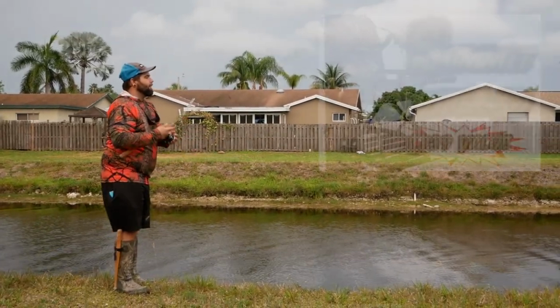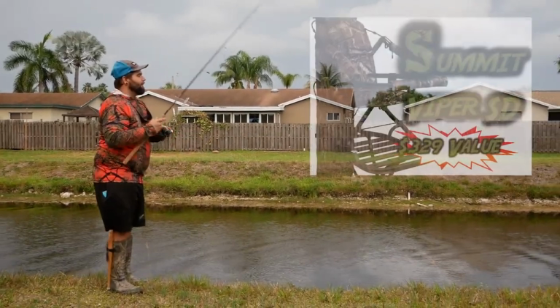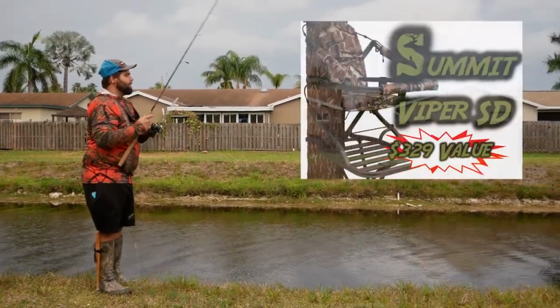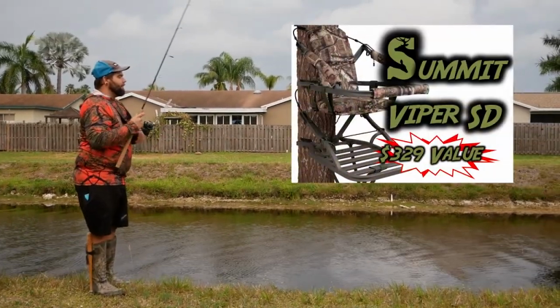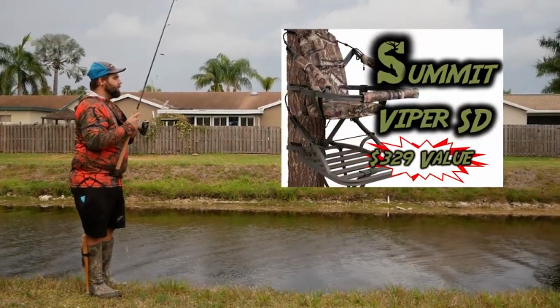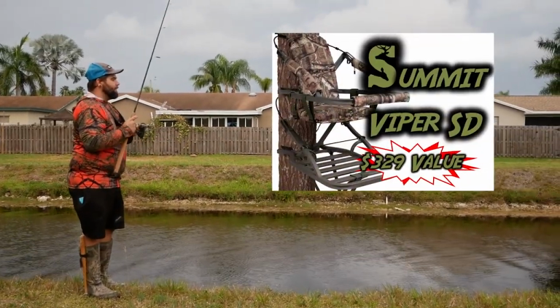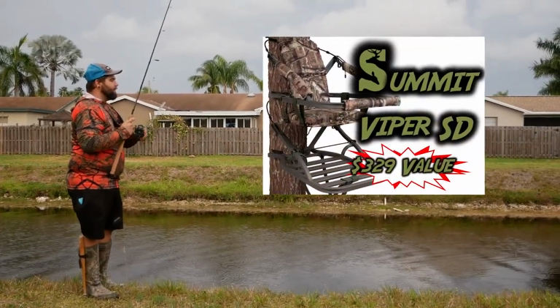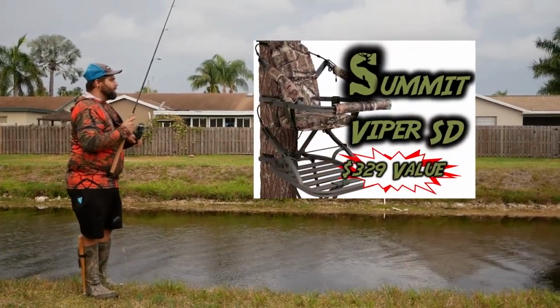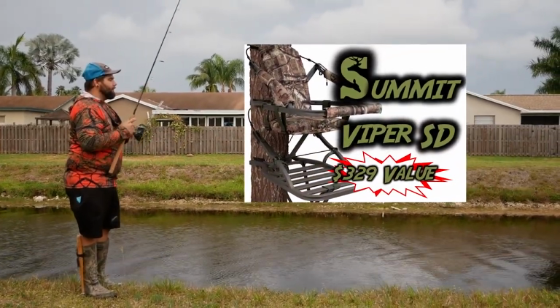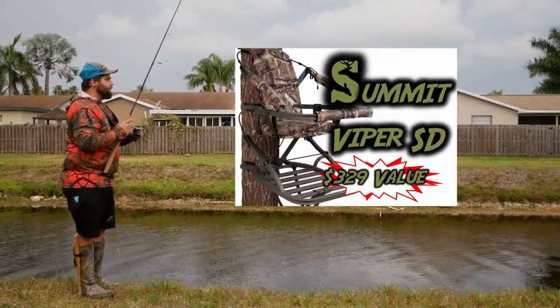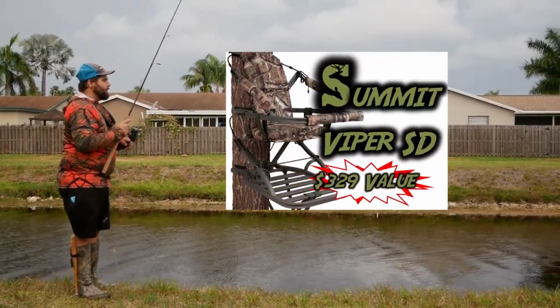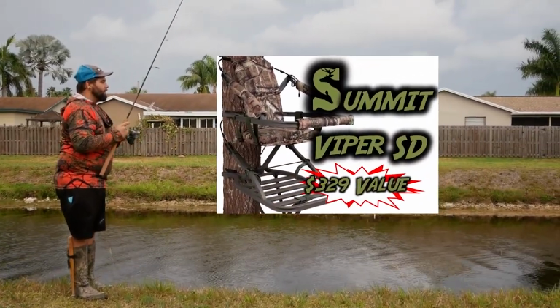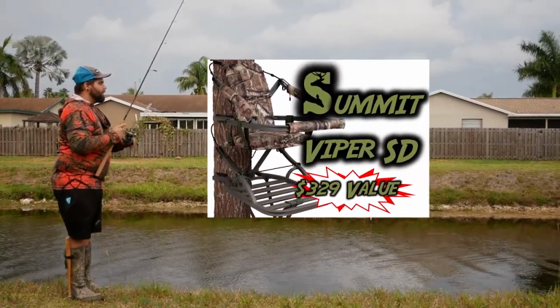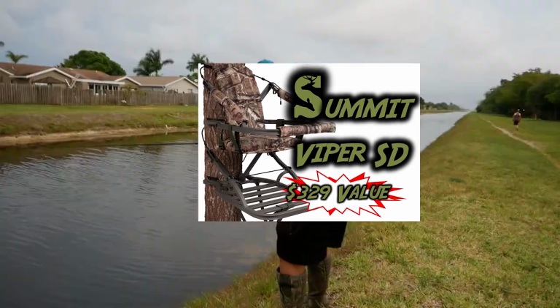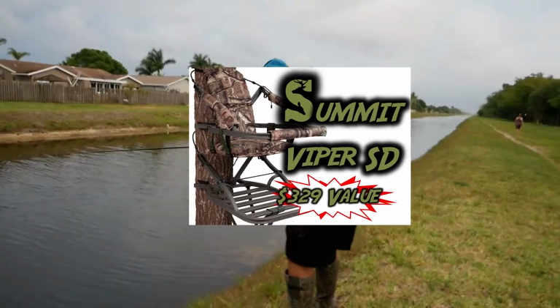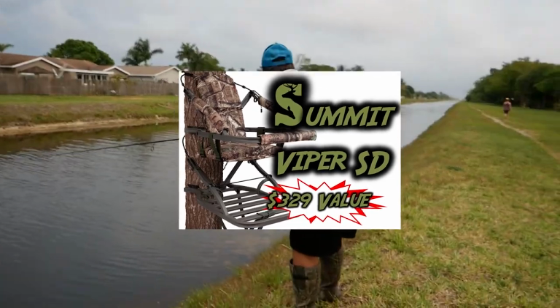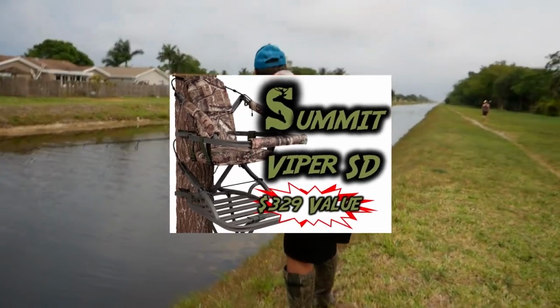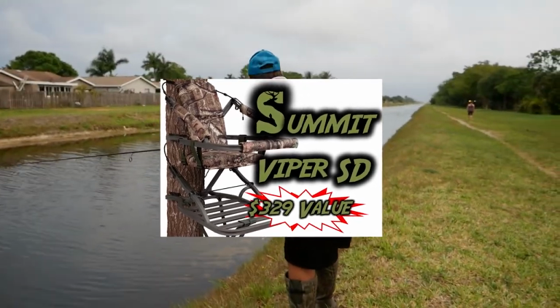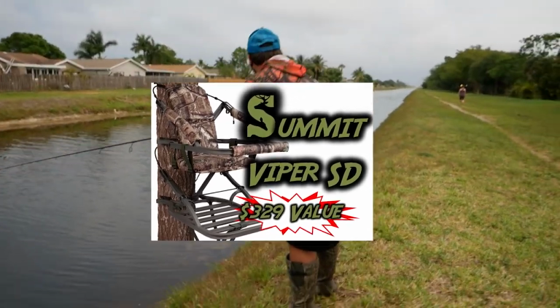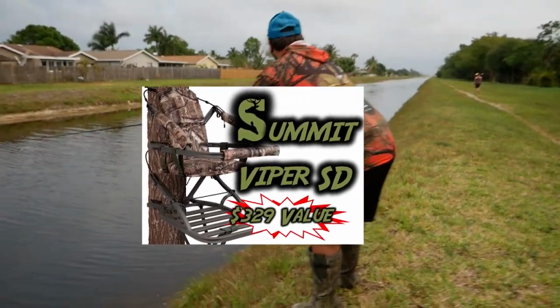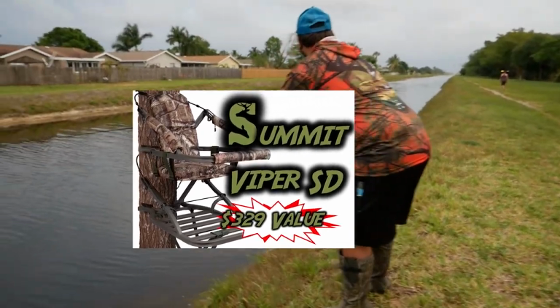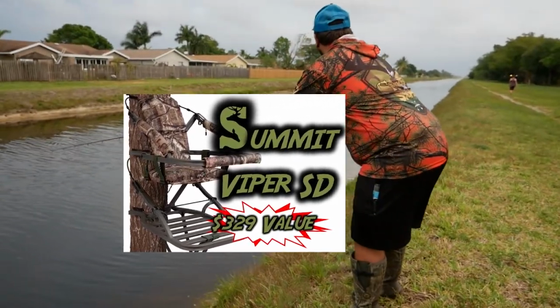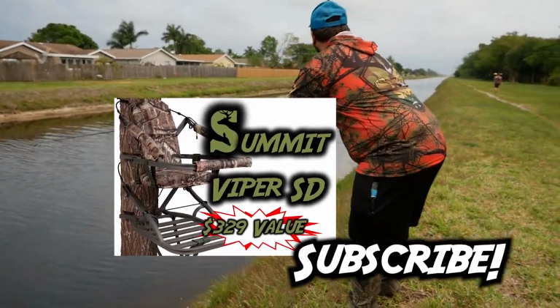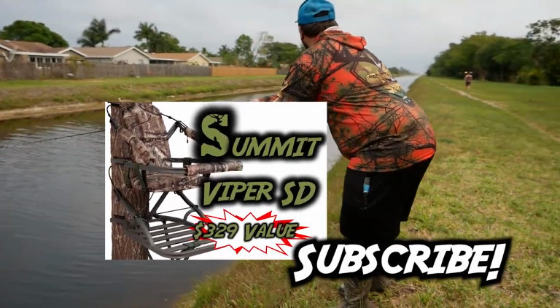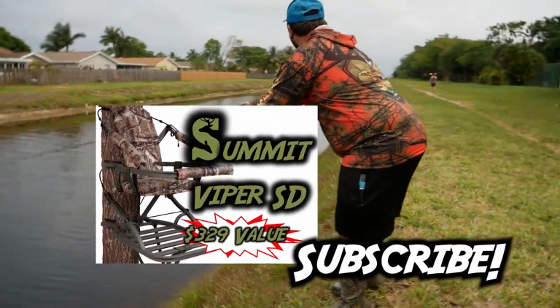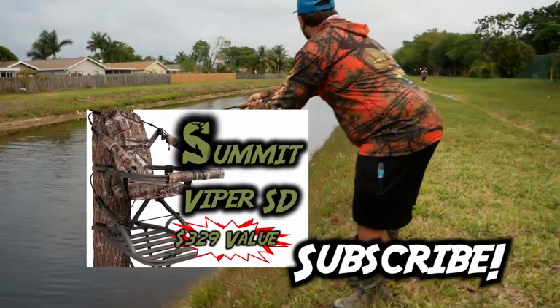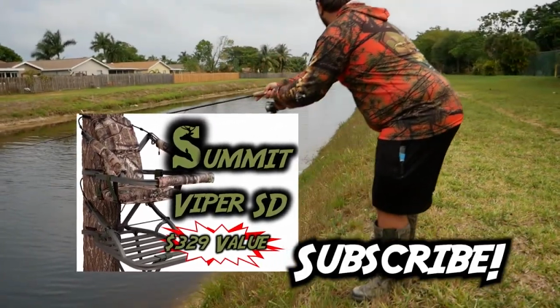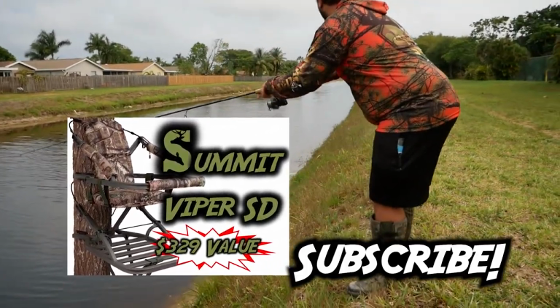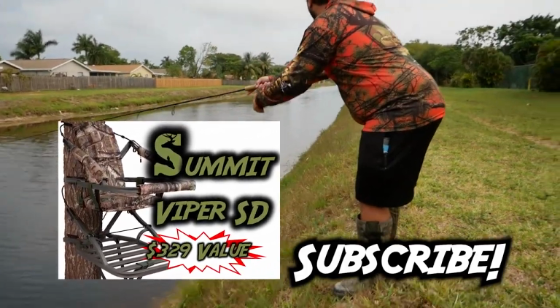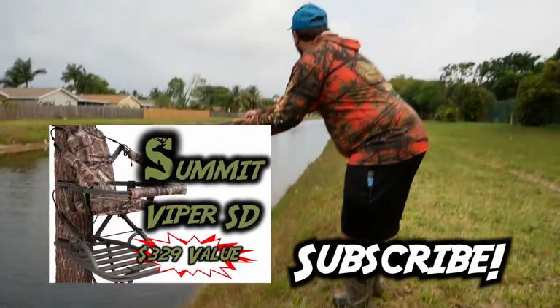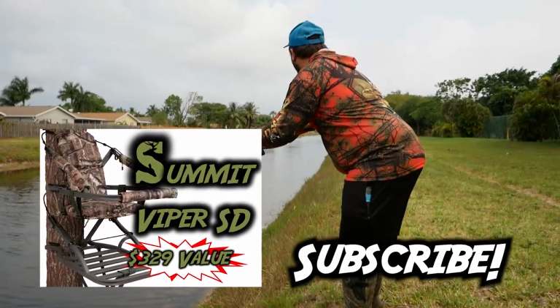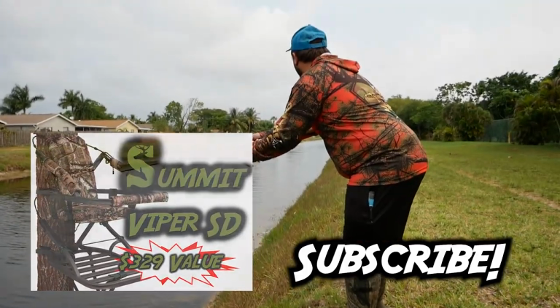If you want to win this Summit tree stand for free, all you have to do is subscribe and check out this video.